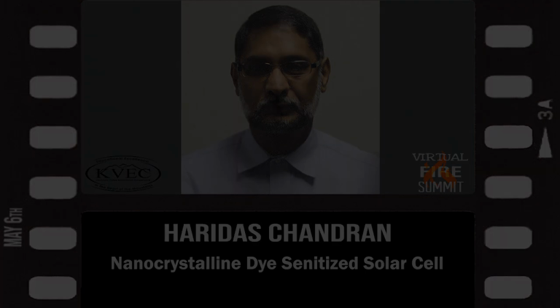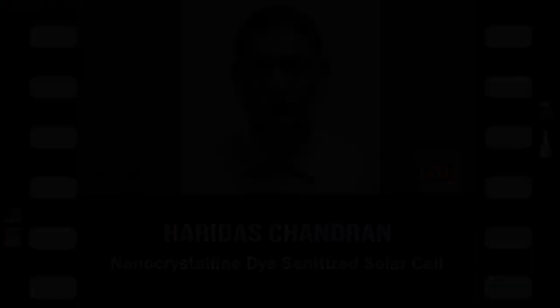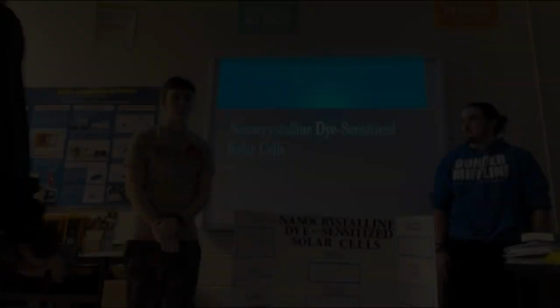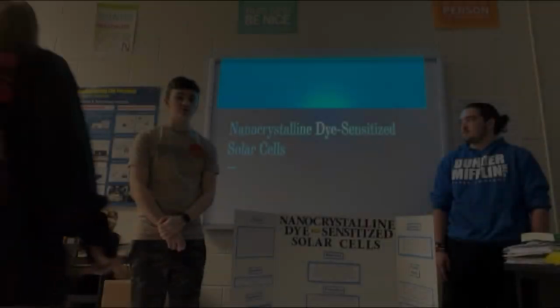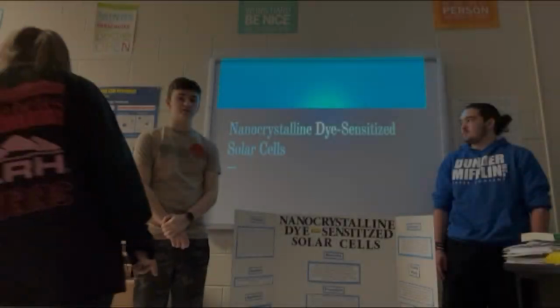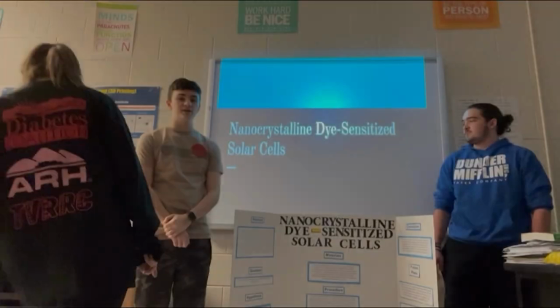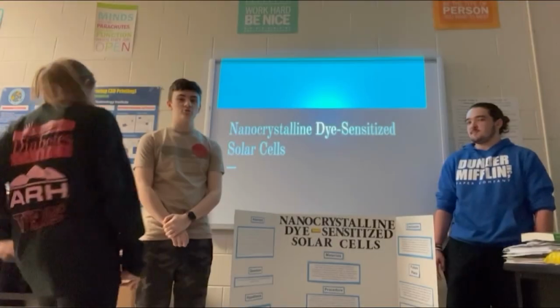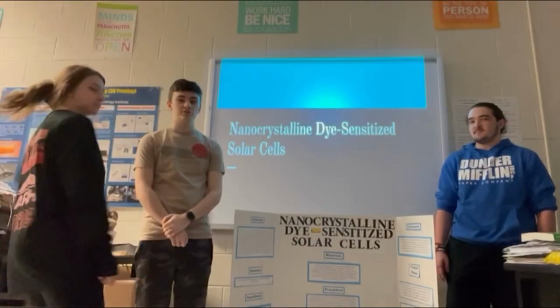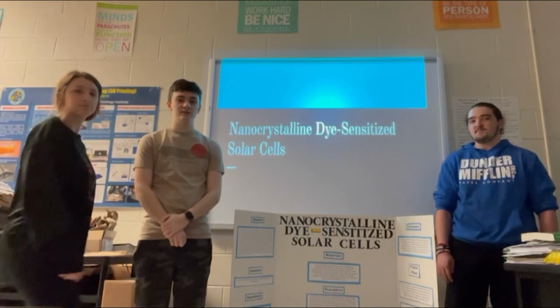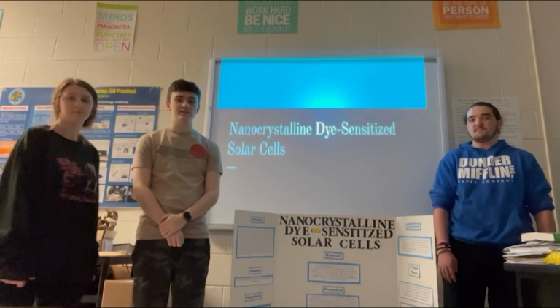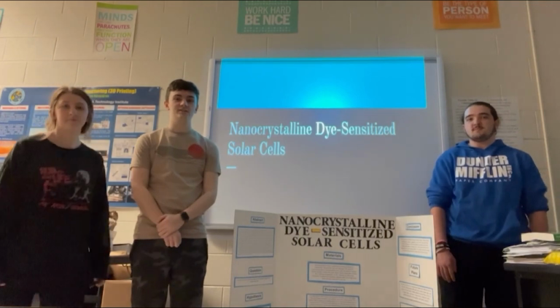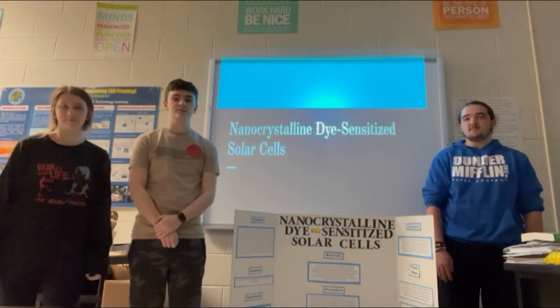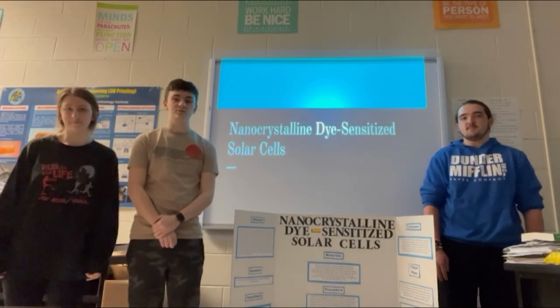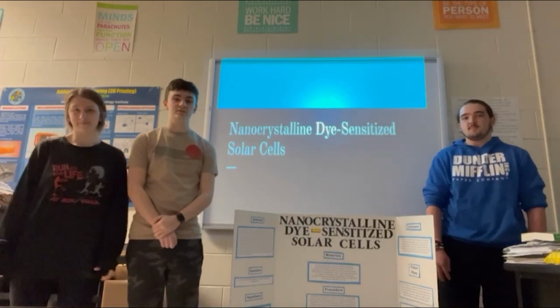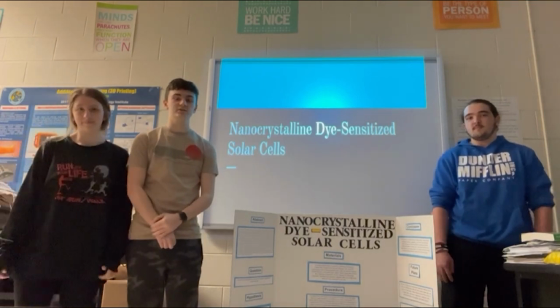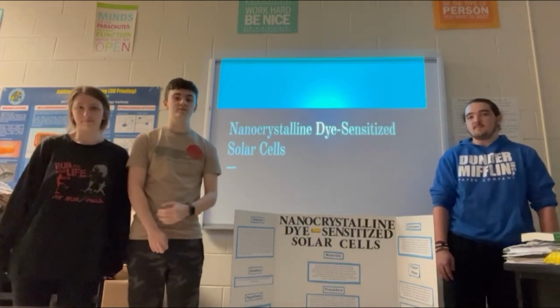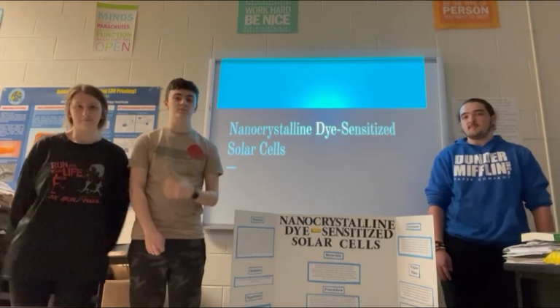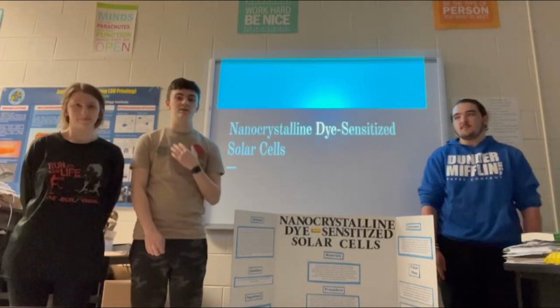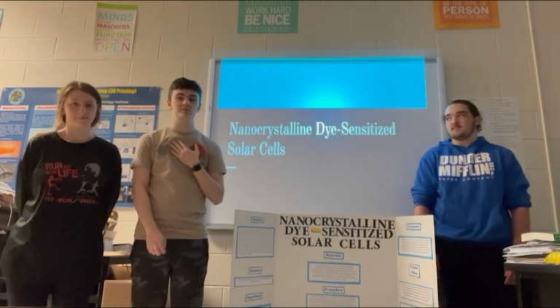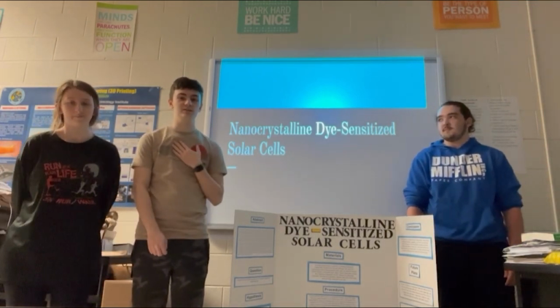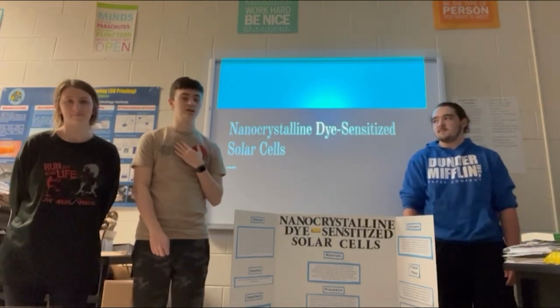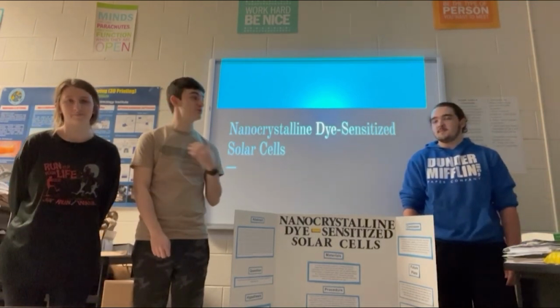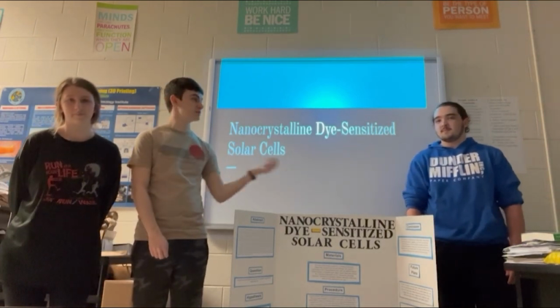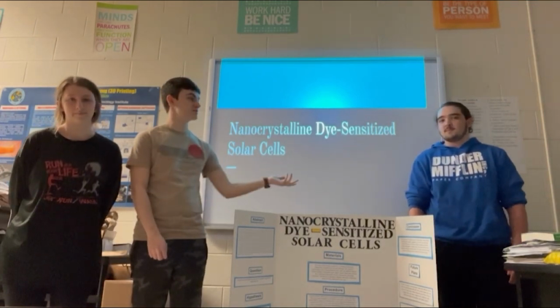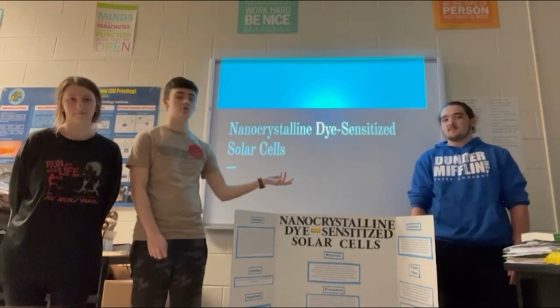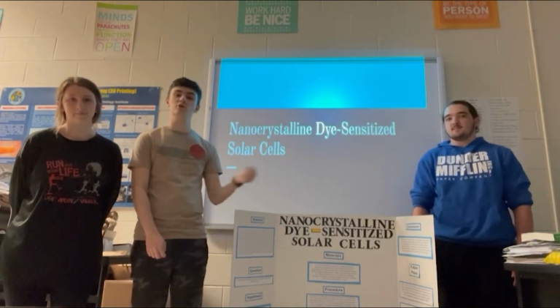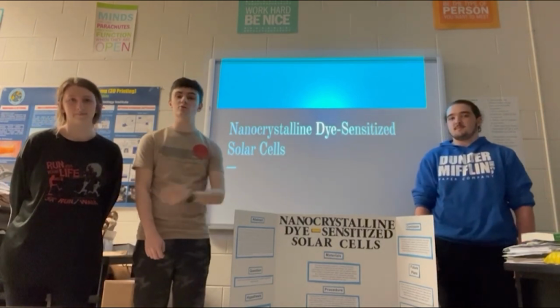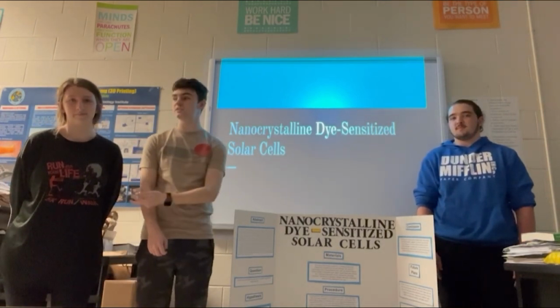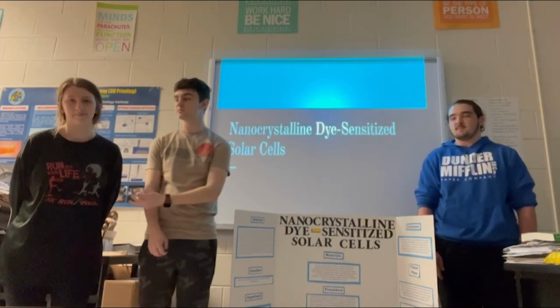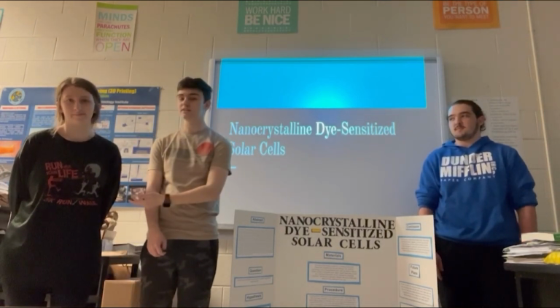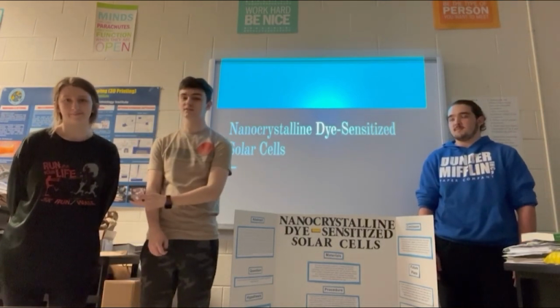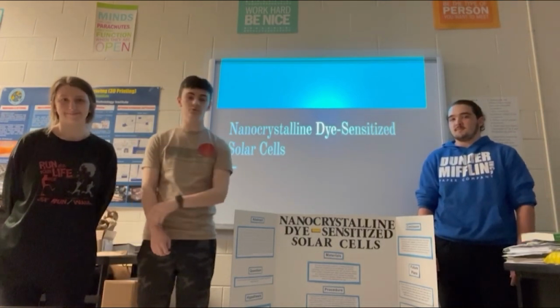Our project is nano-crystalline dye-sensitized solar cells. My name is Mason Lambert, this is Caleb Cole, and this is Madison Slott.